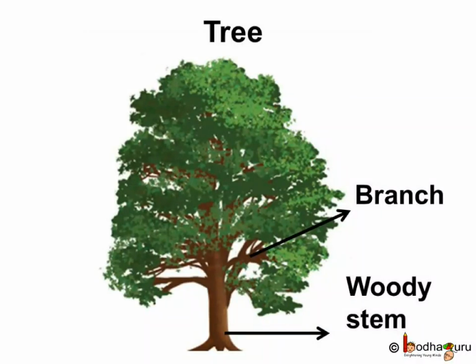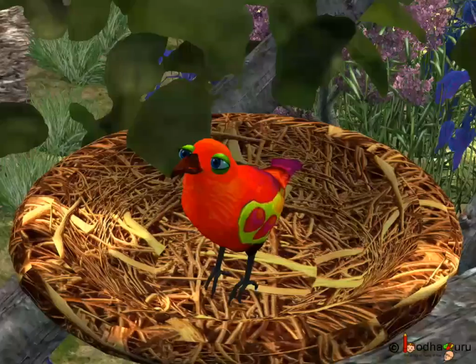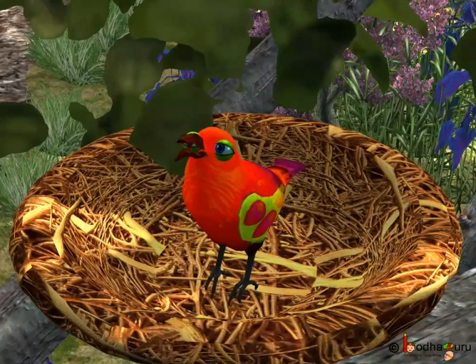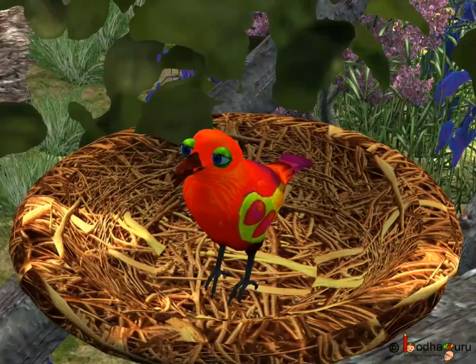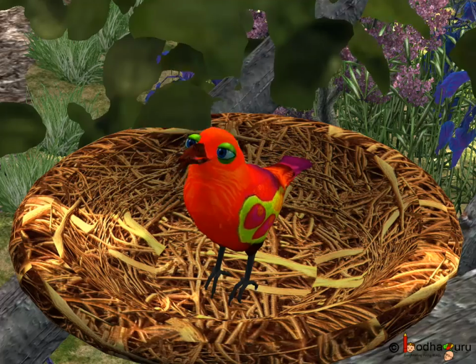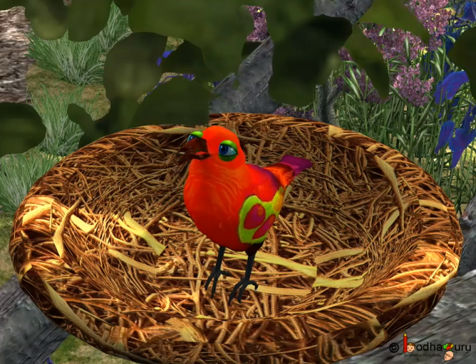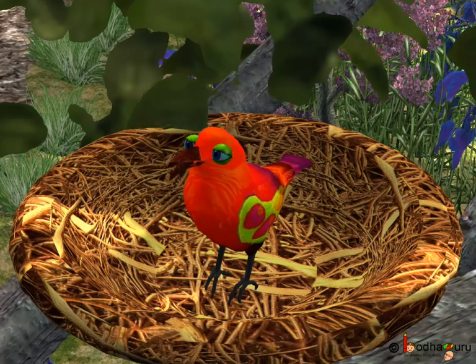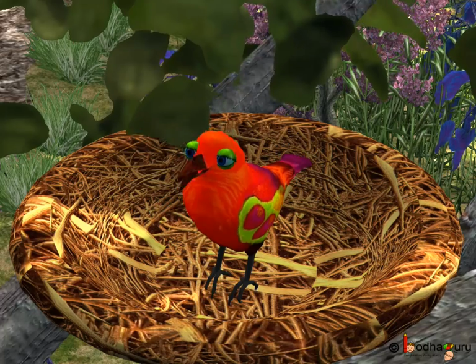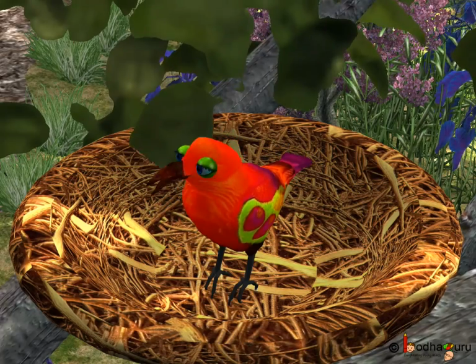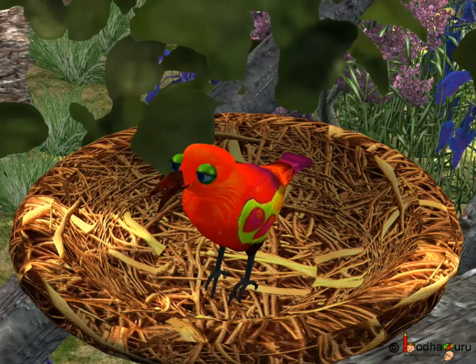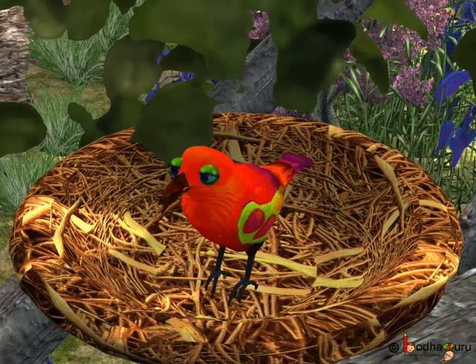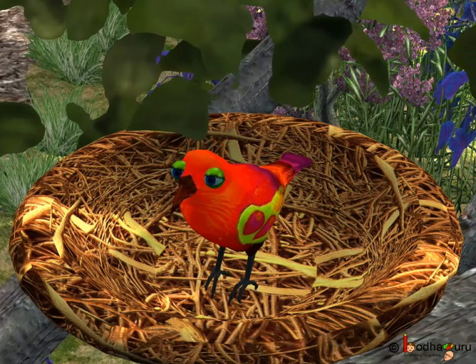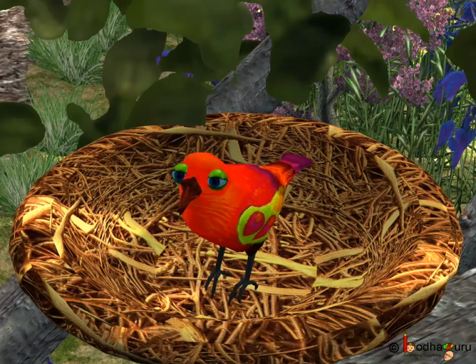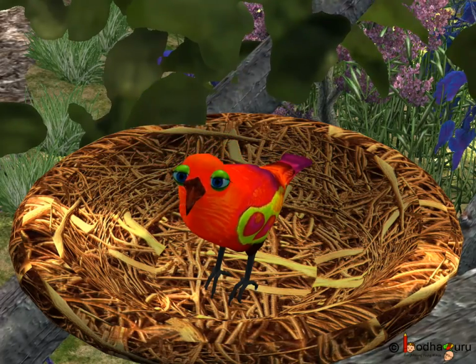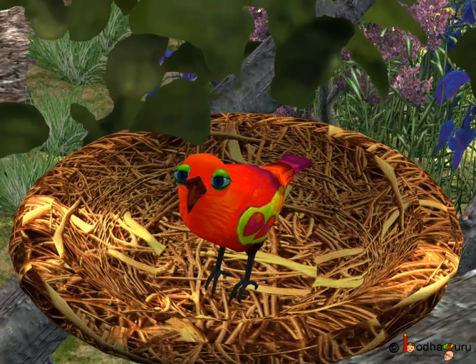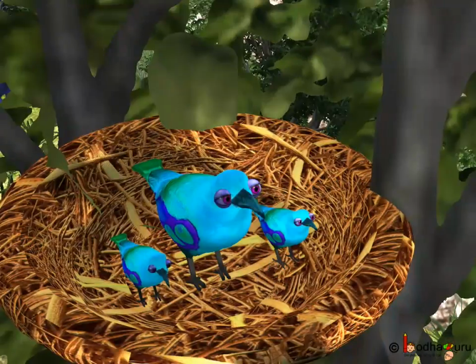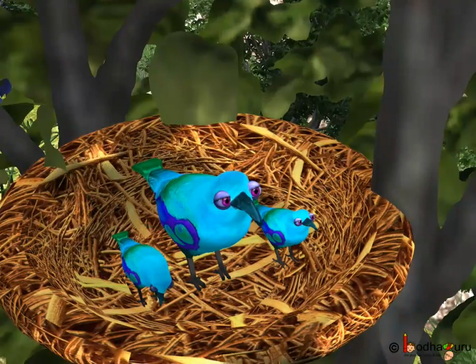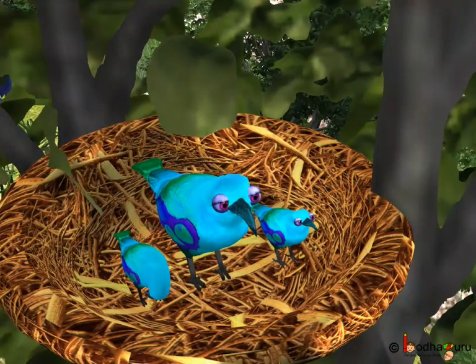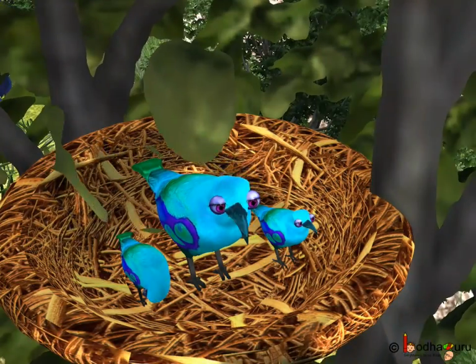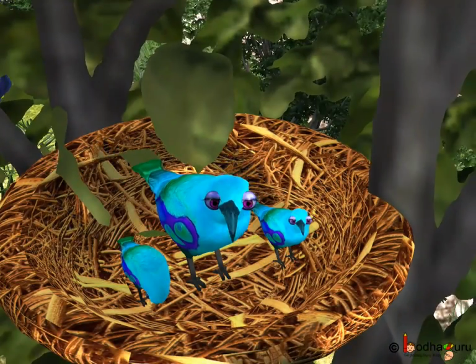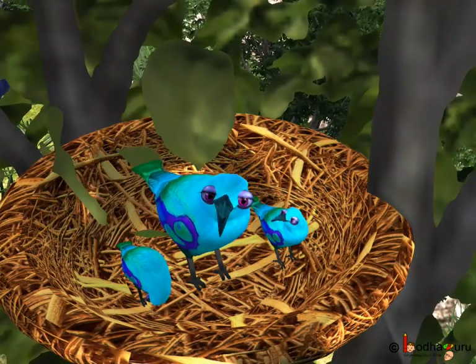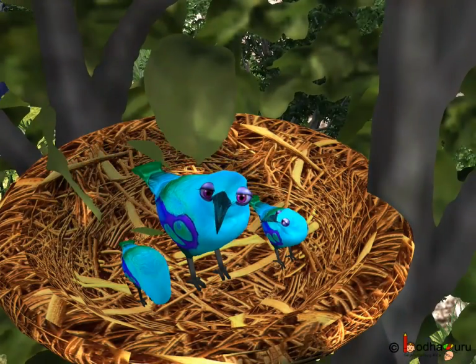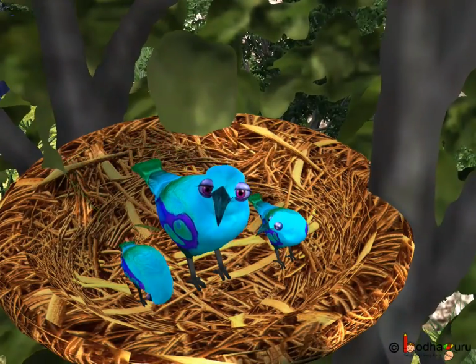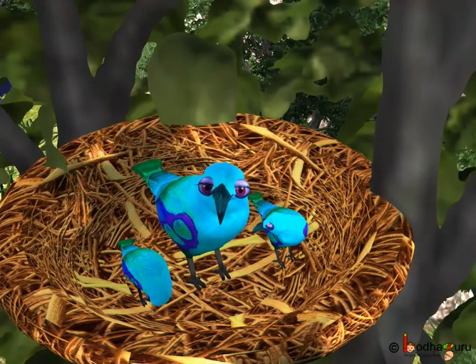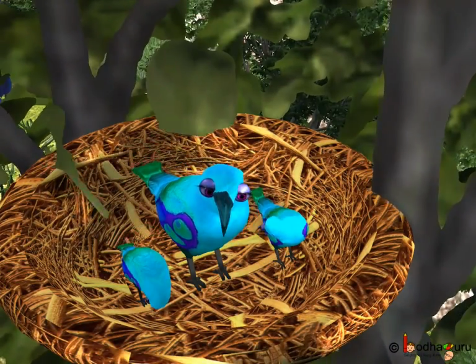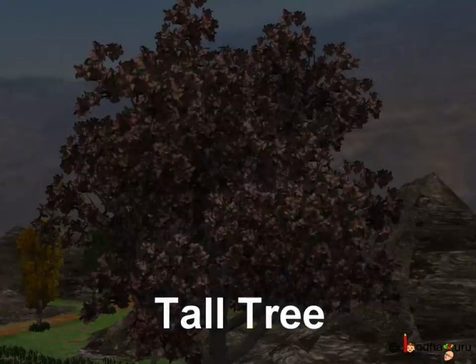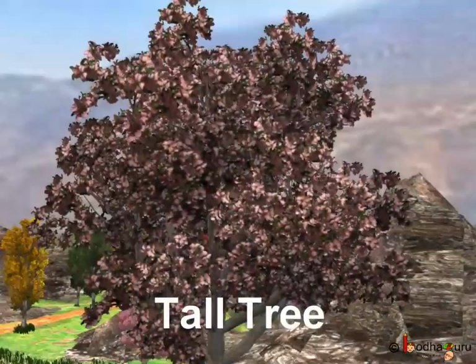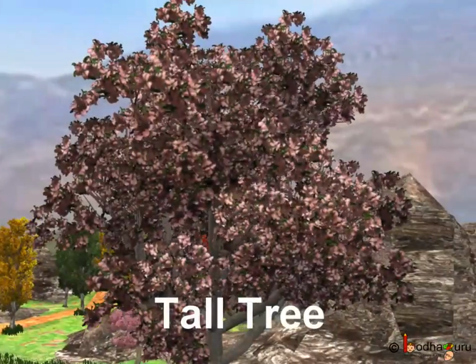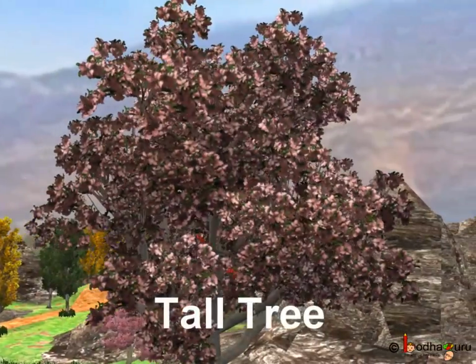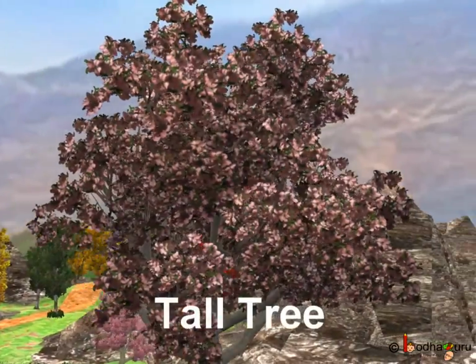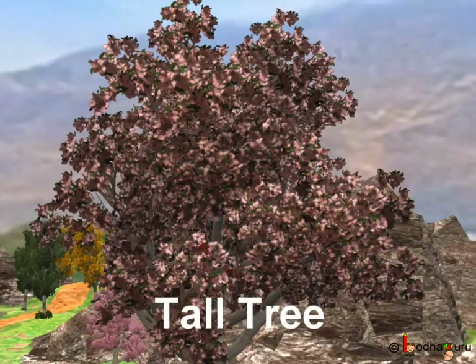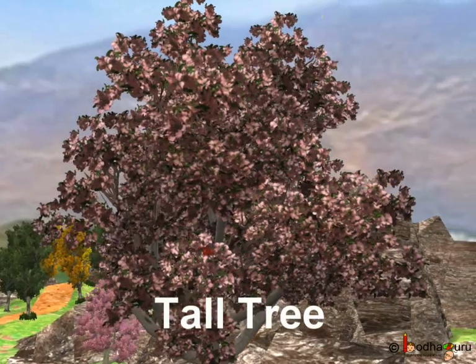Like in the story we saw, the birds build their nest on a tall tree.